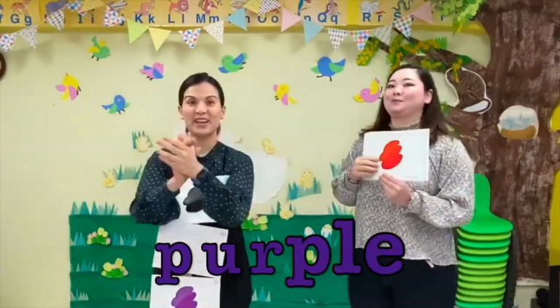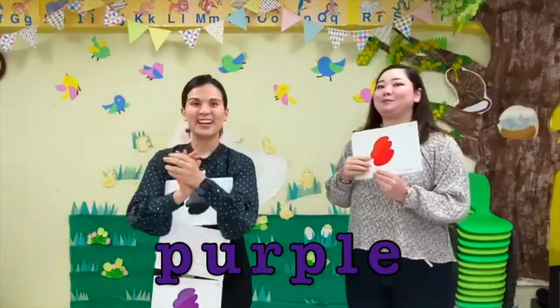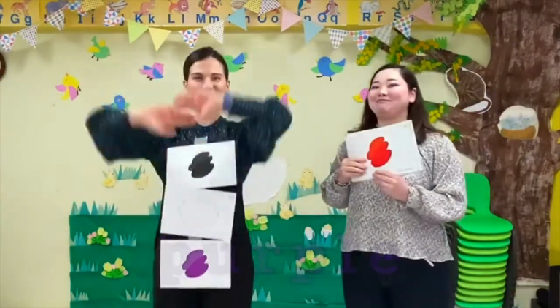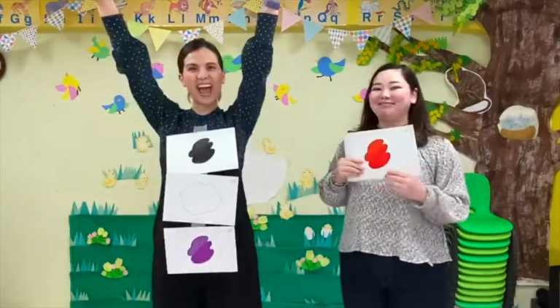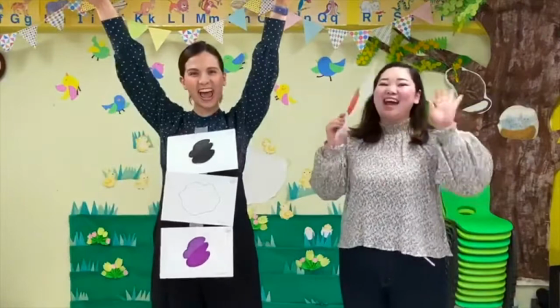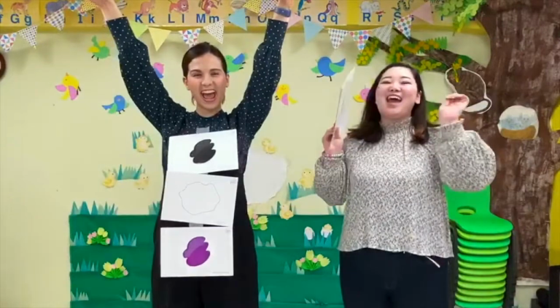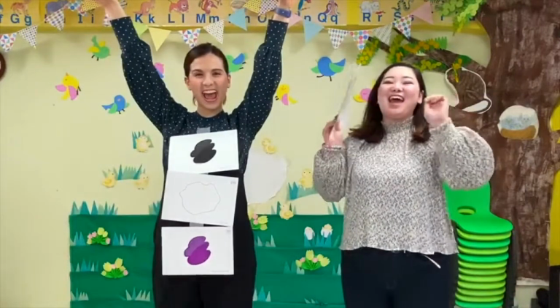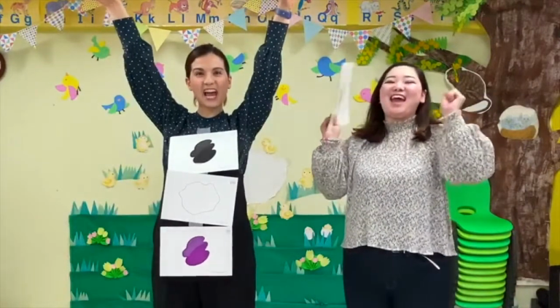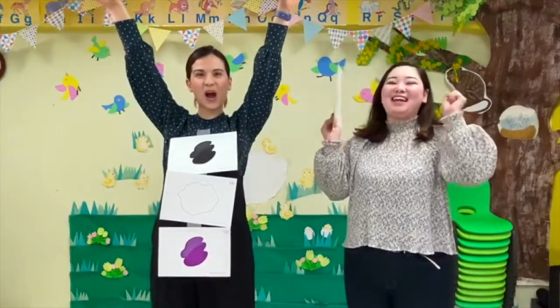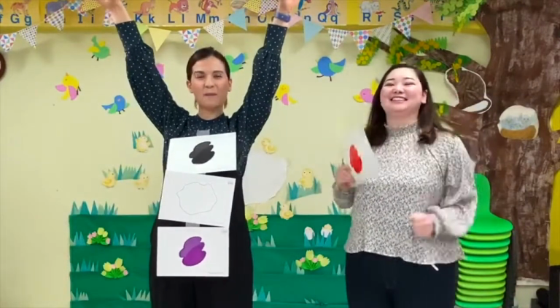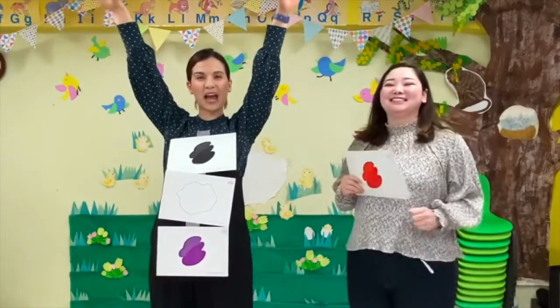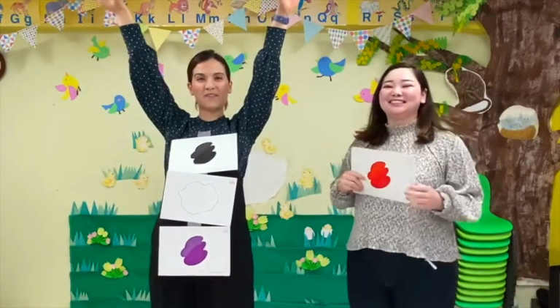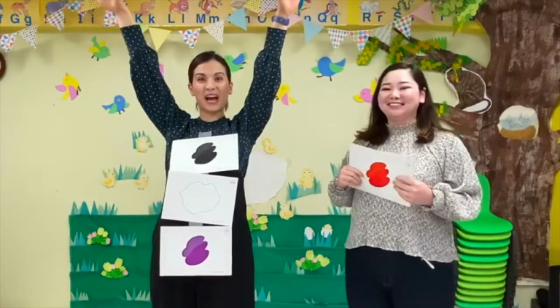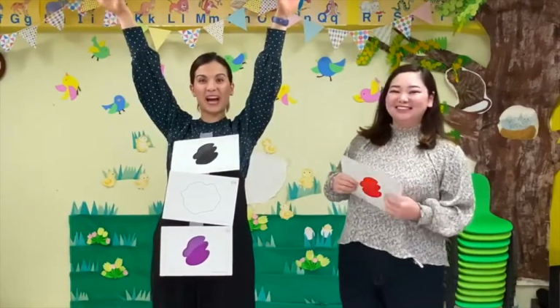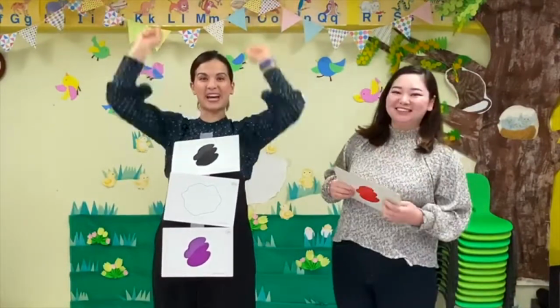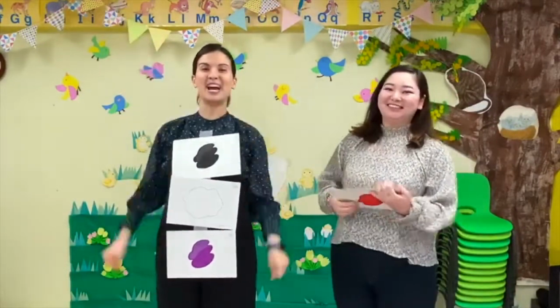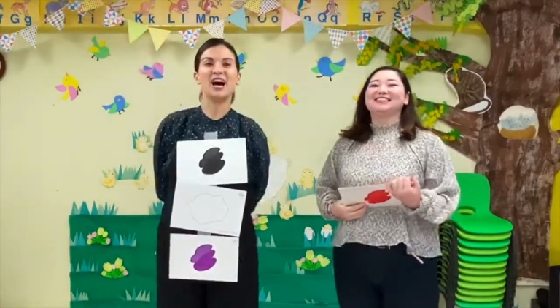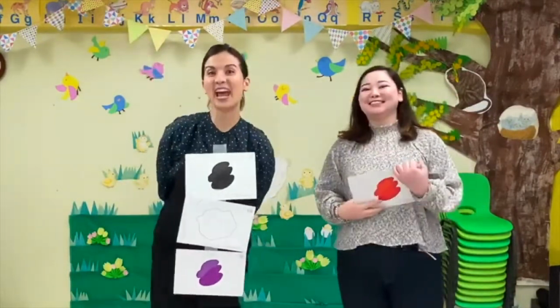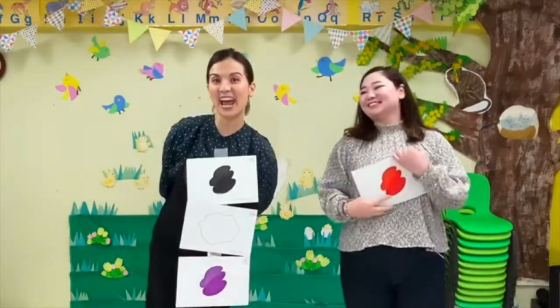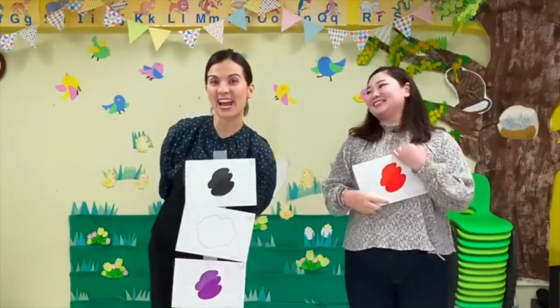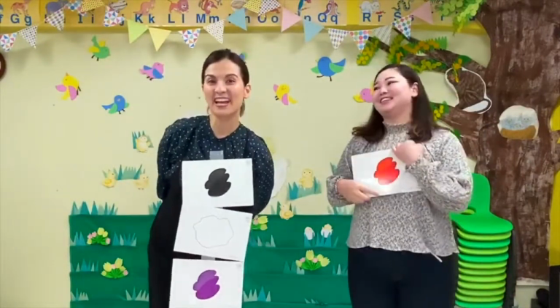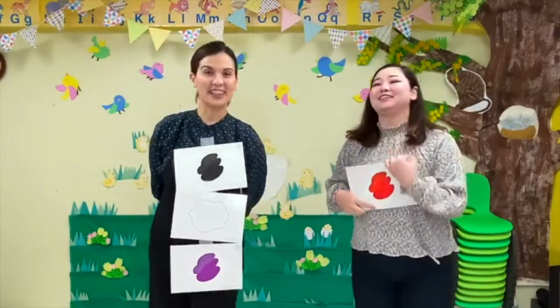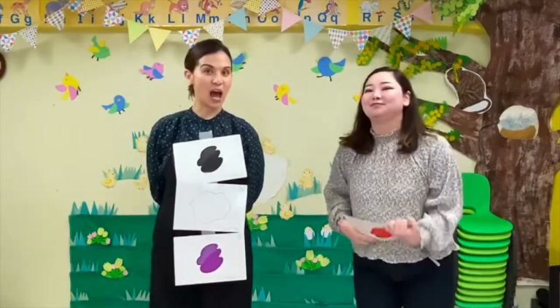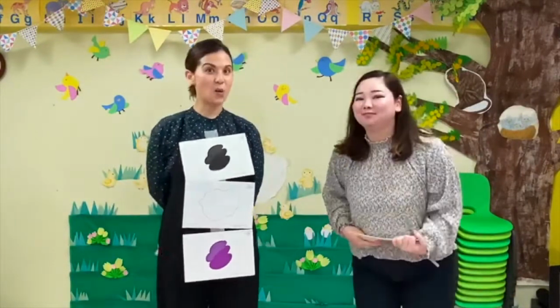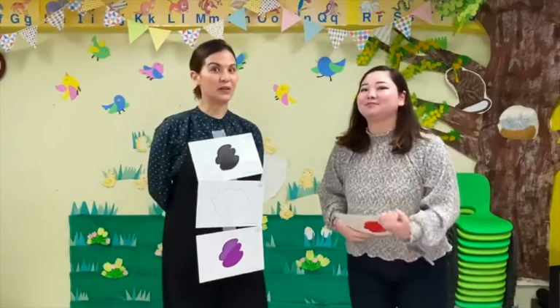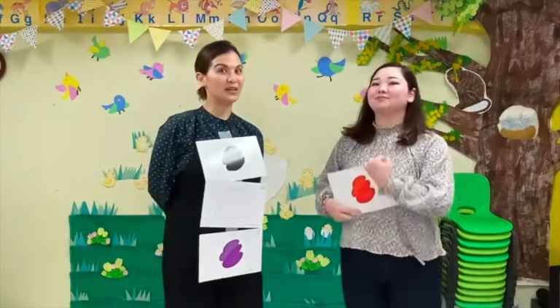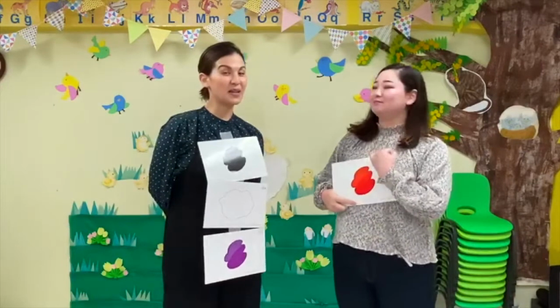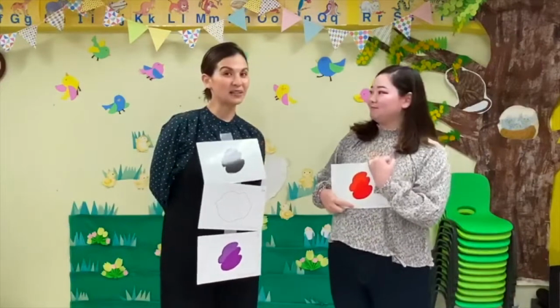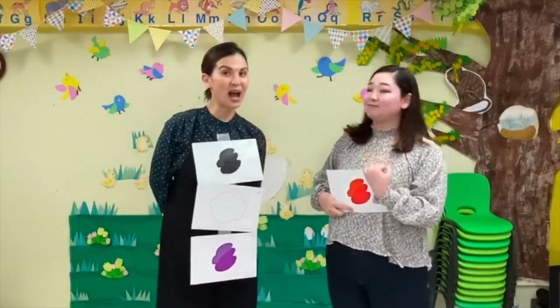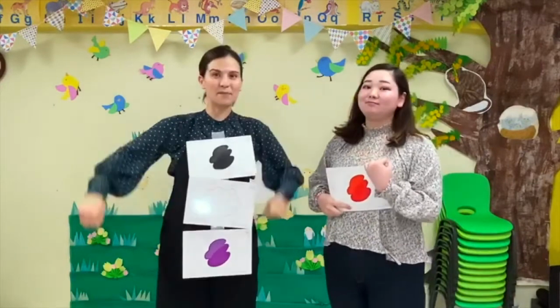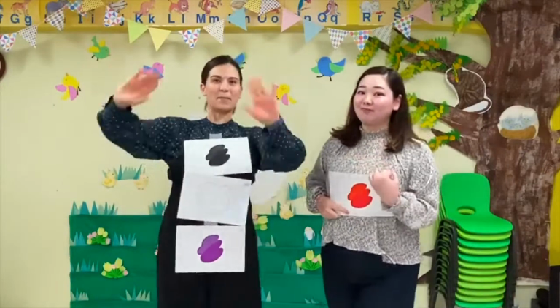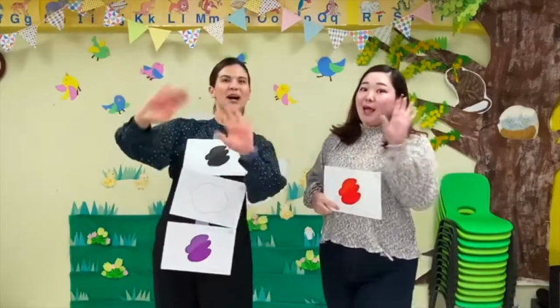Yay! I hope you had fun! Okay, now we'll see you next time! Bye-bye!